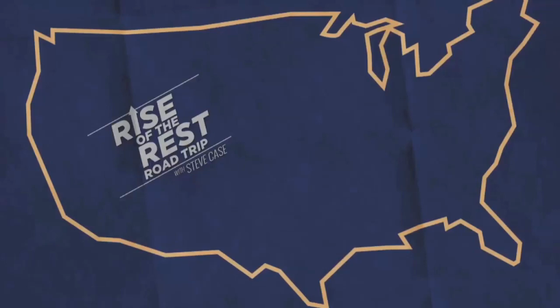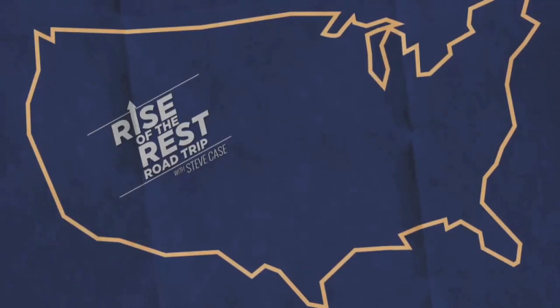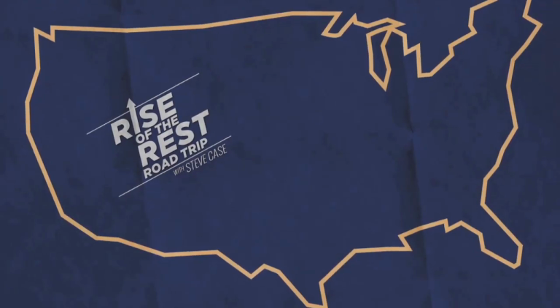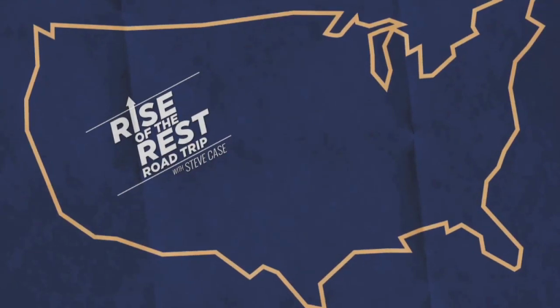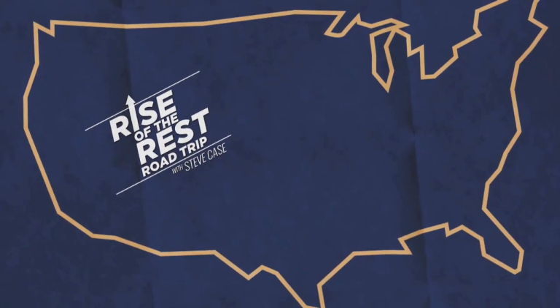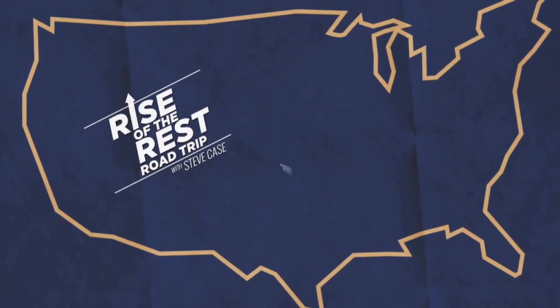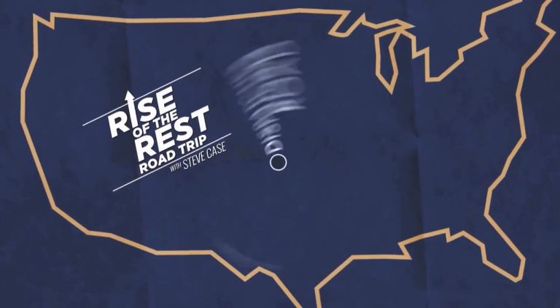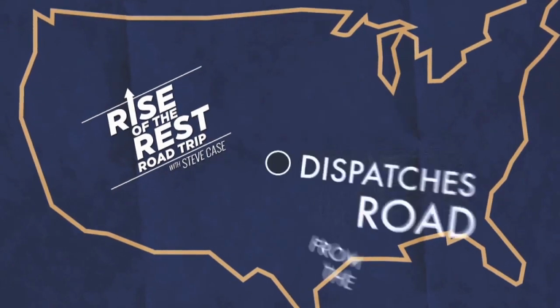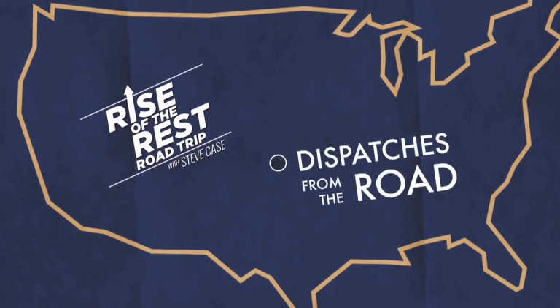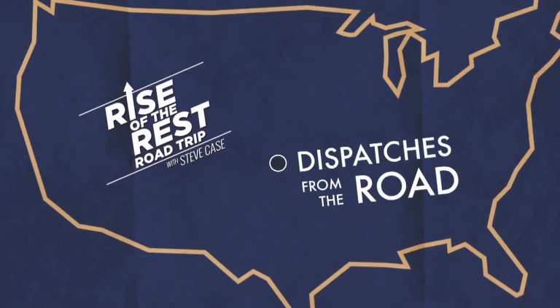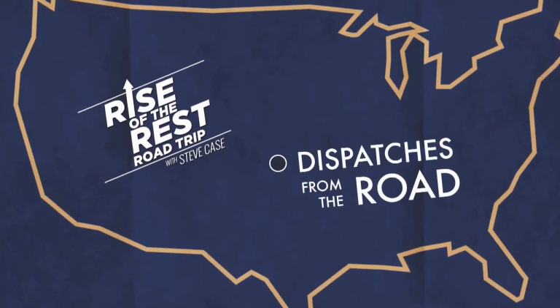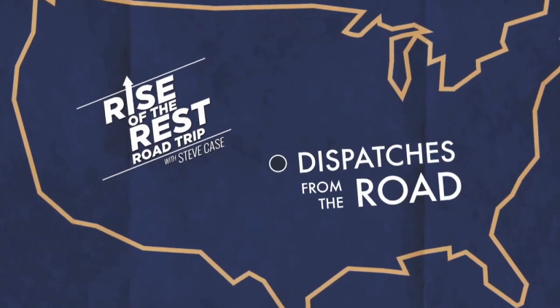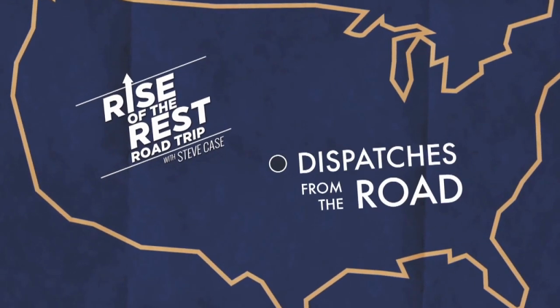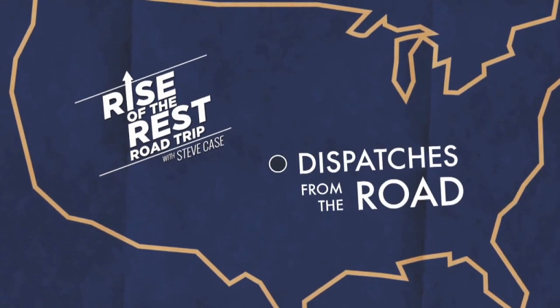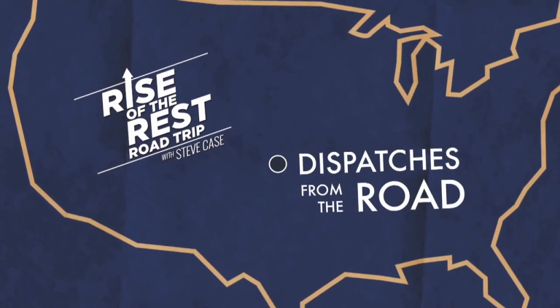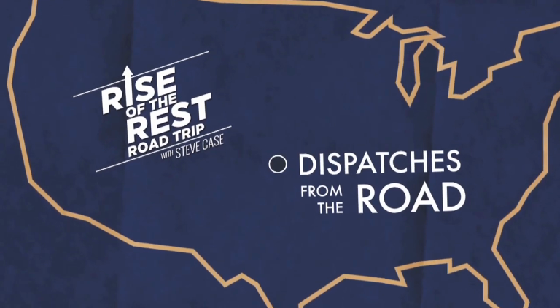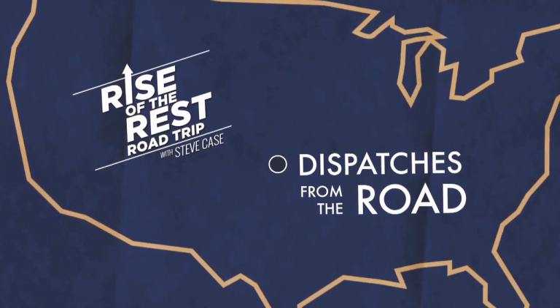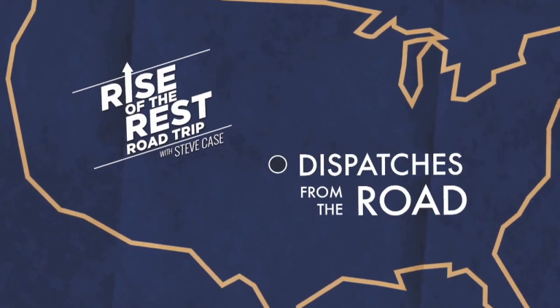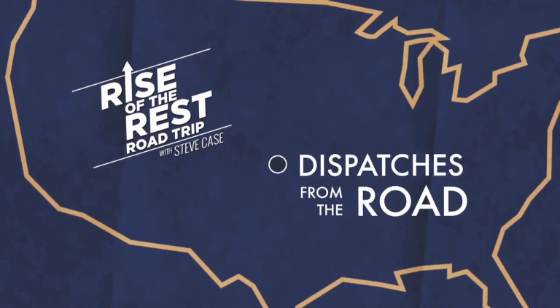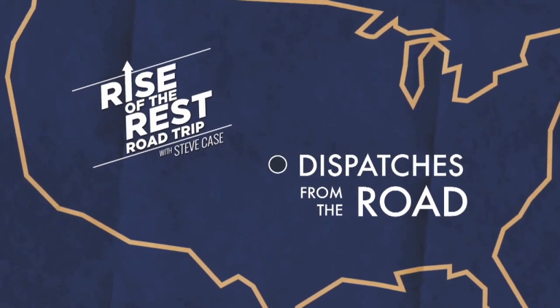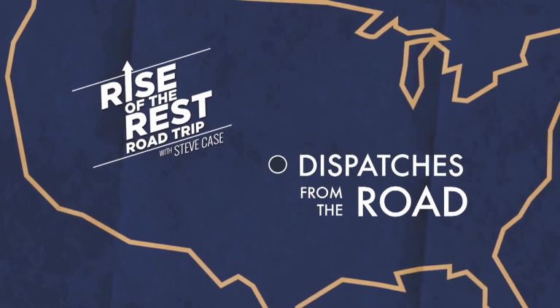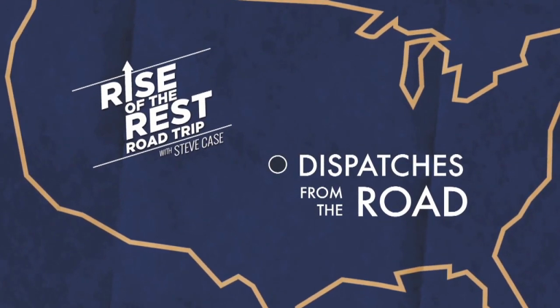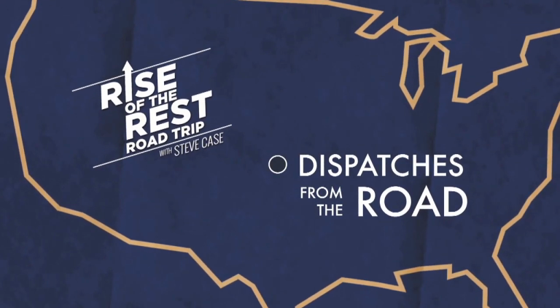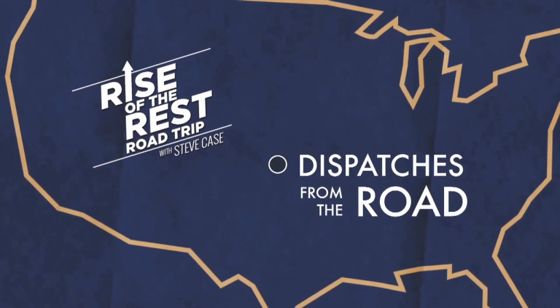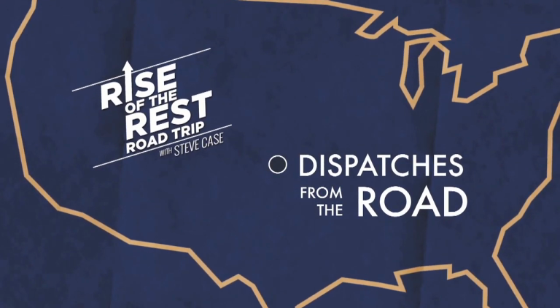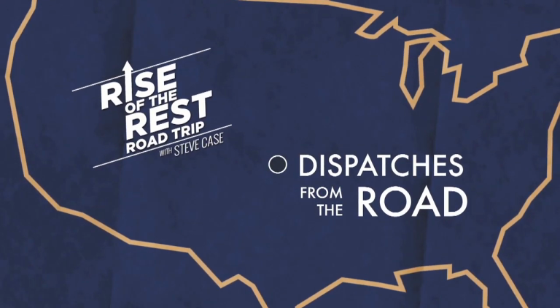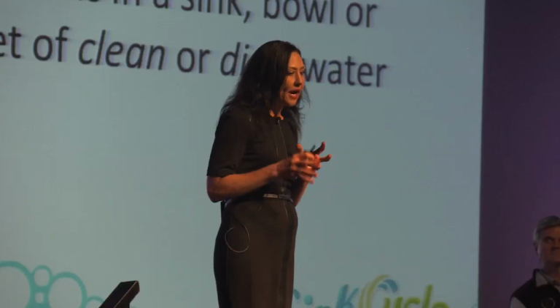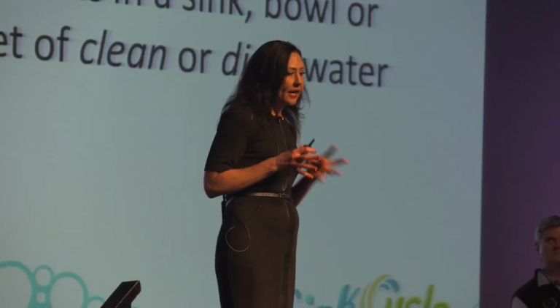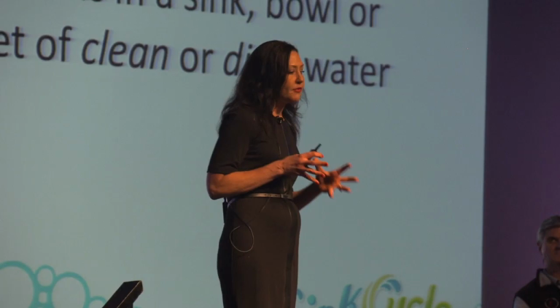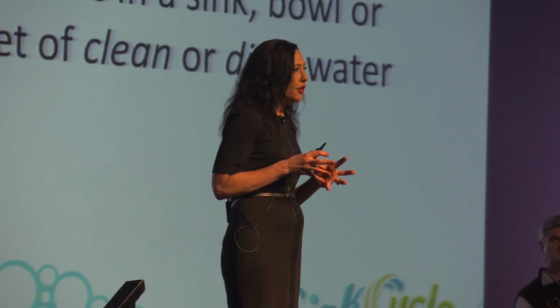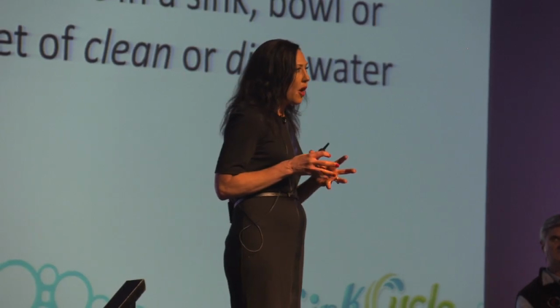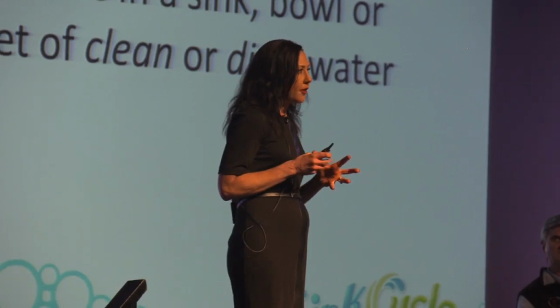A busy, fast way to clean clothes, dishes, or utensils in a sink, bowl, or bucket of dirty water.